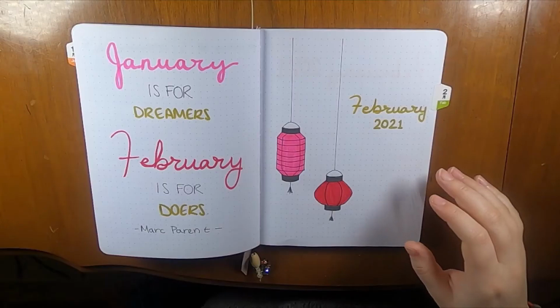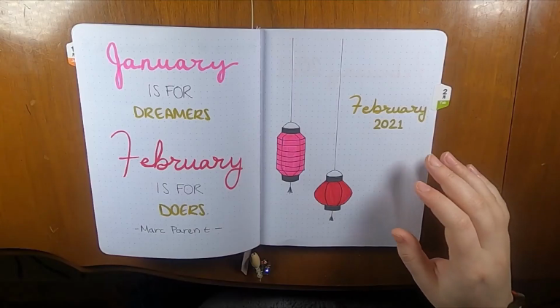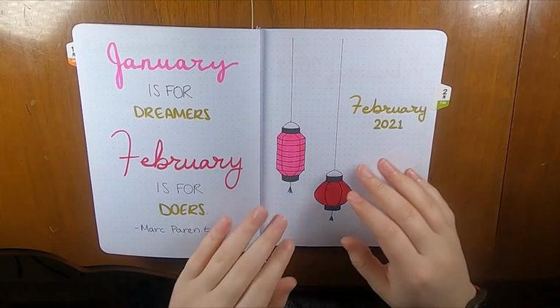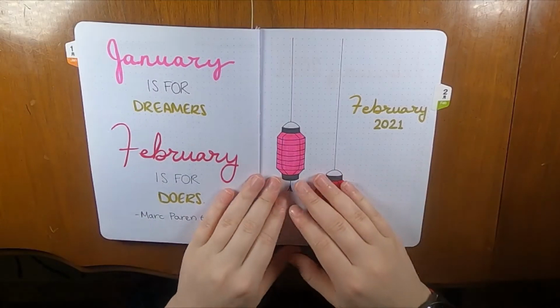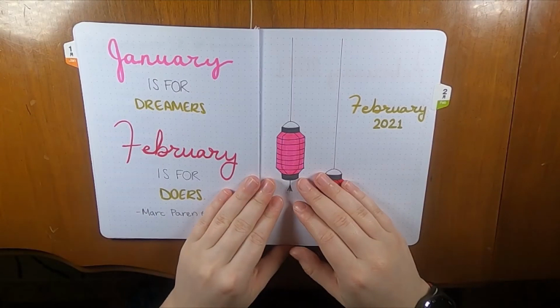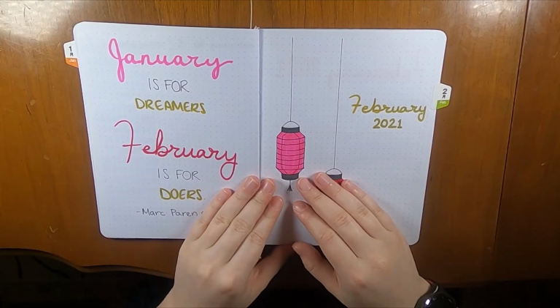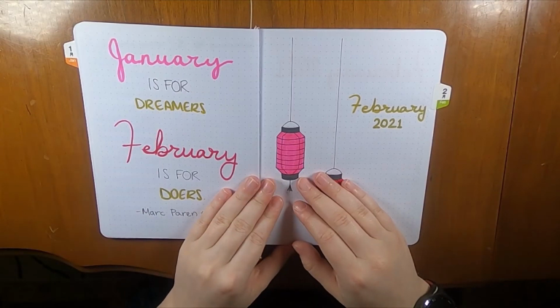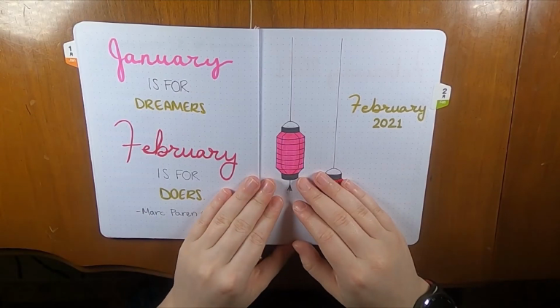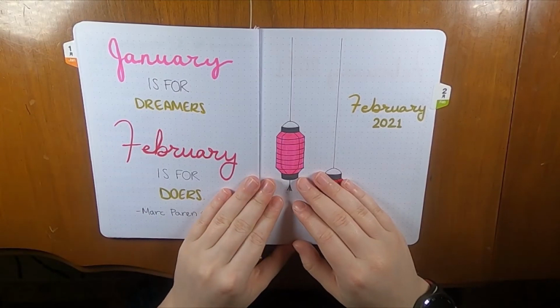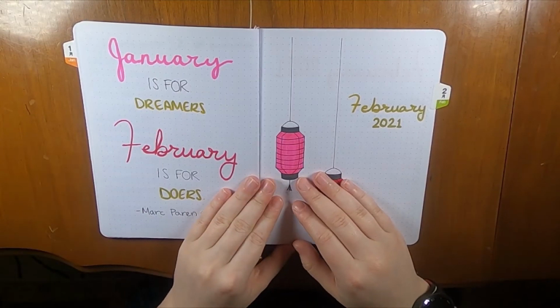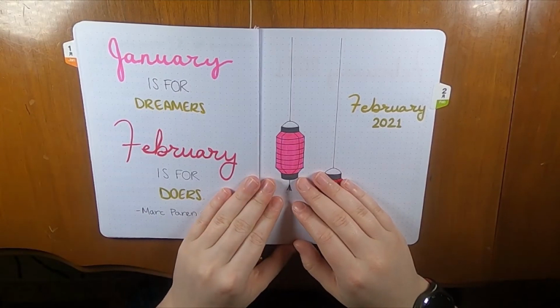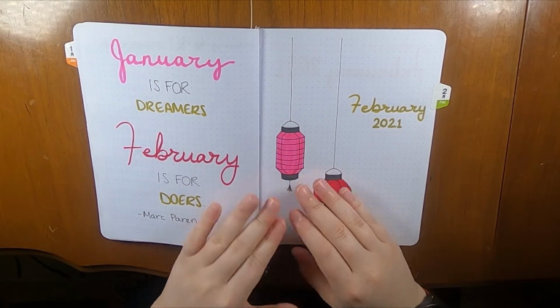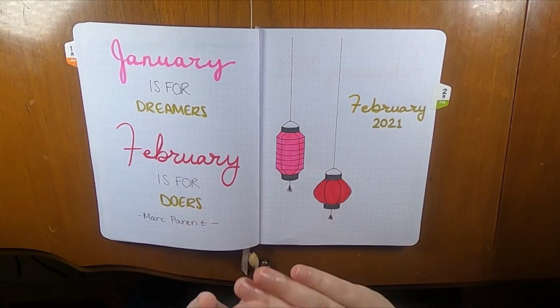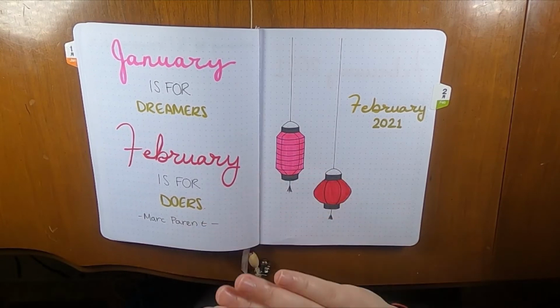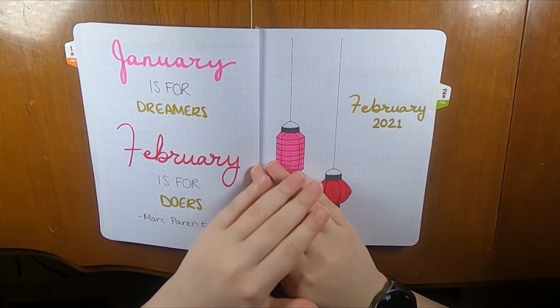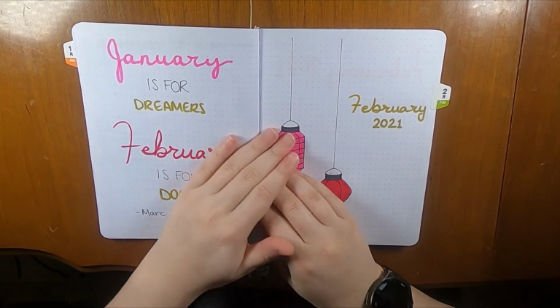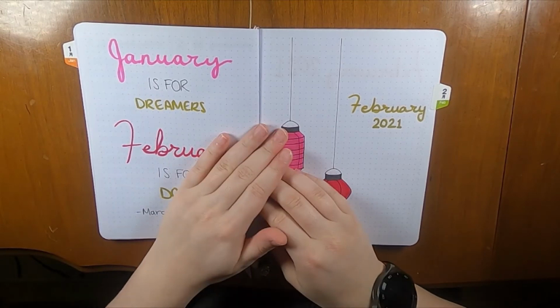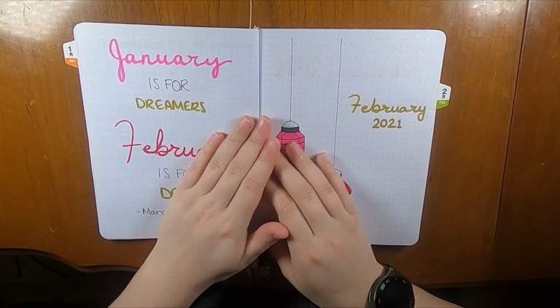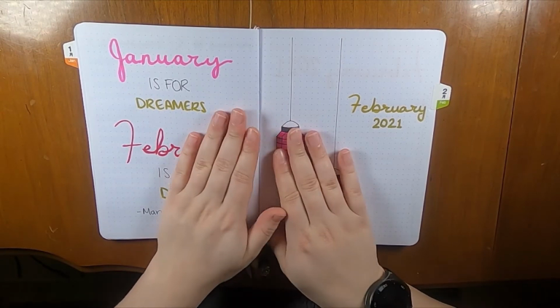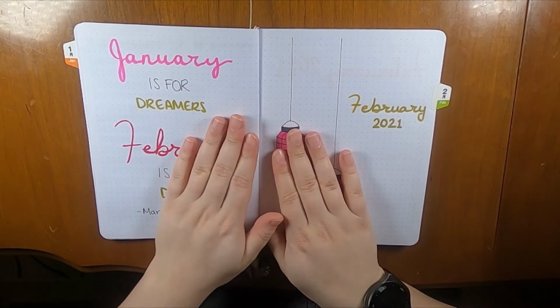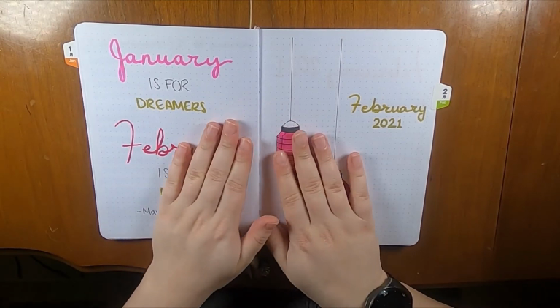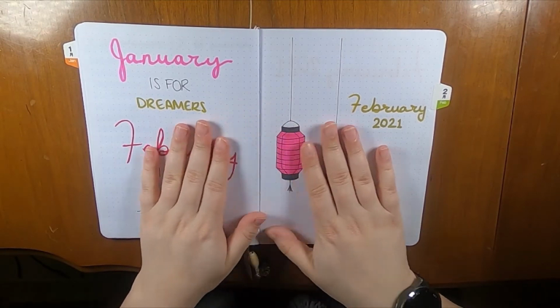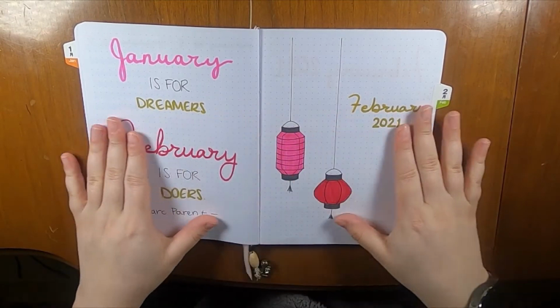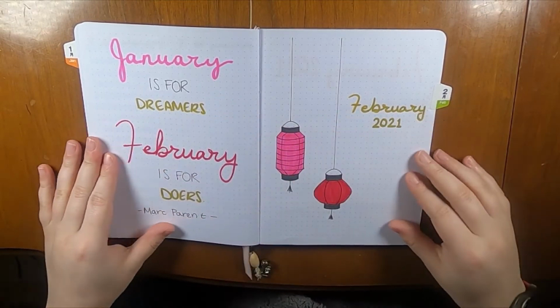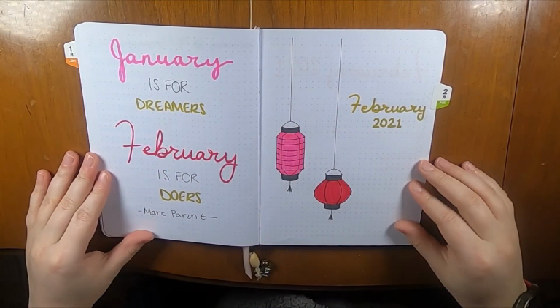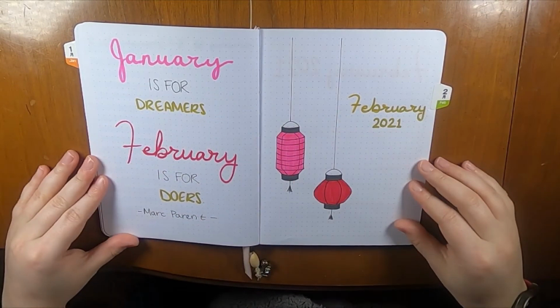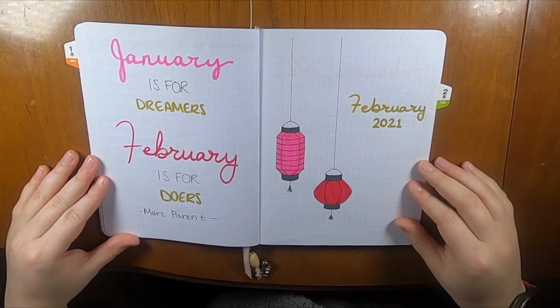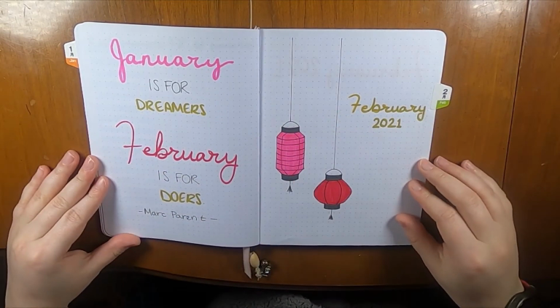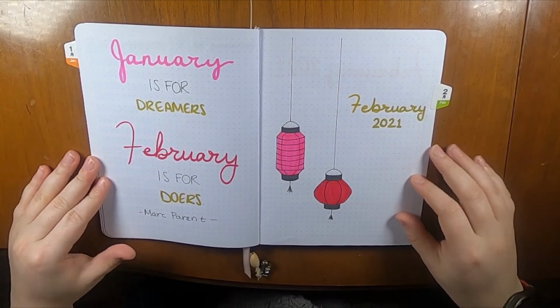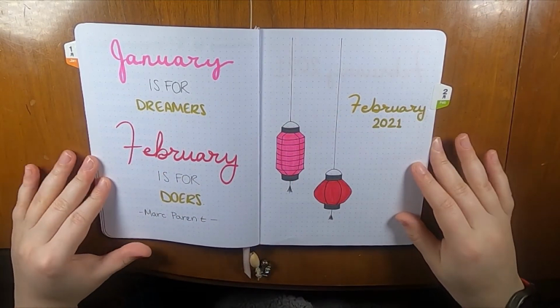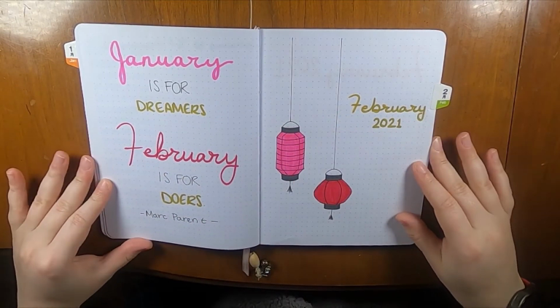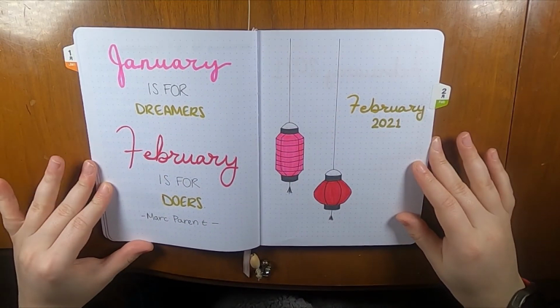All right, this is Liz from Creative Life Liz, and I'm here to tell you about my February bujo spreads.